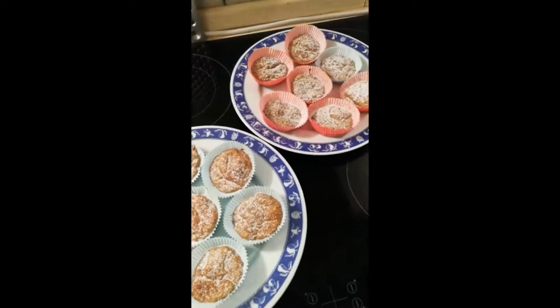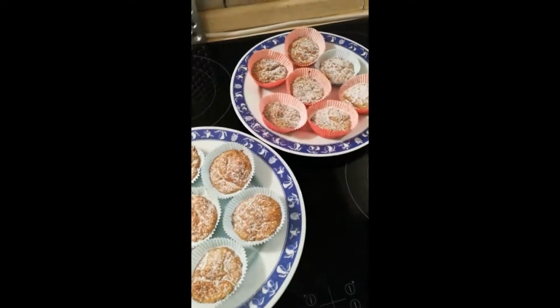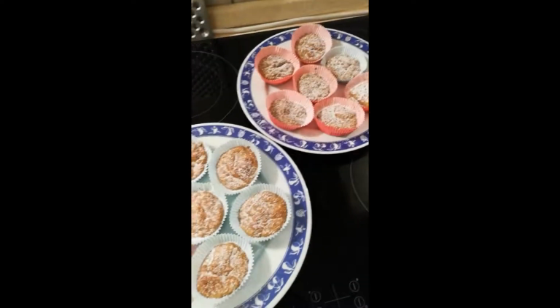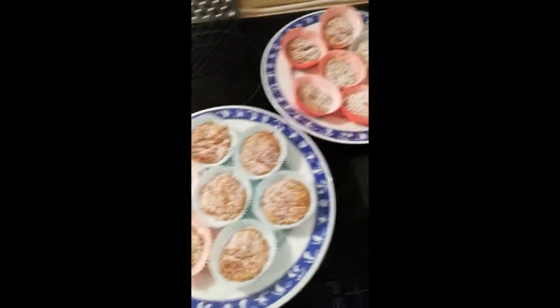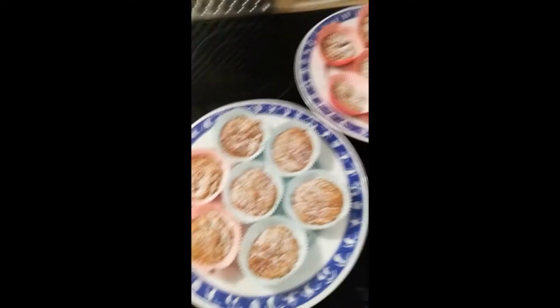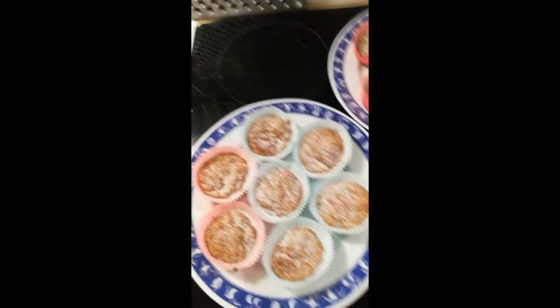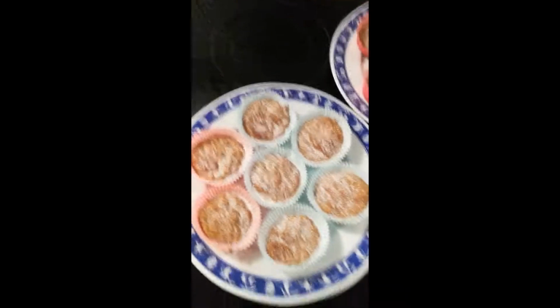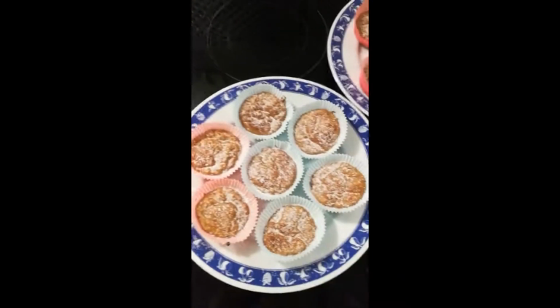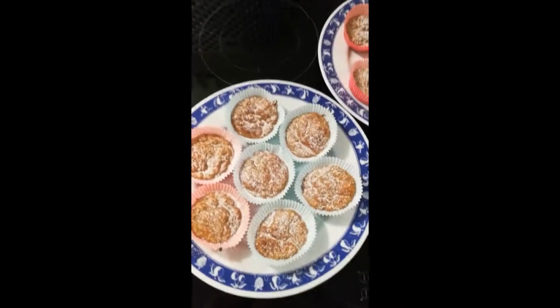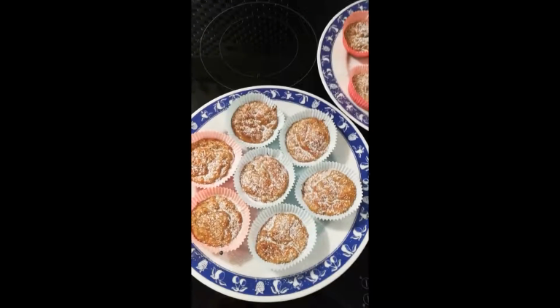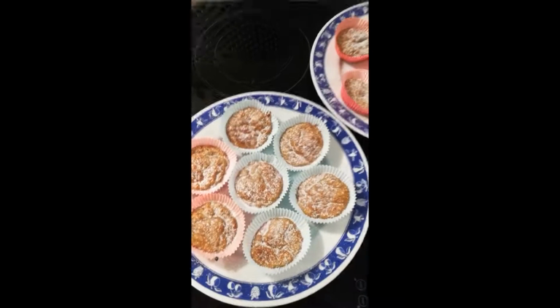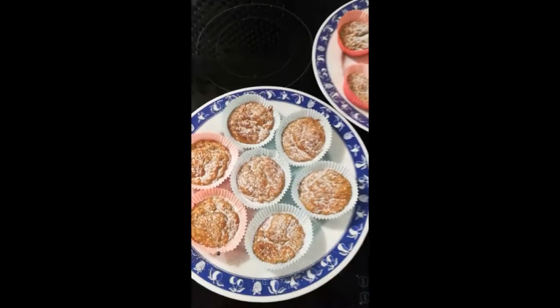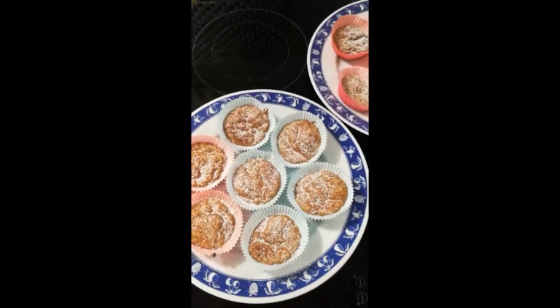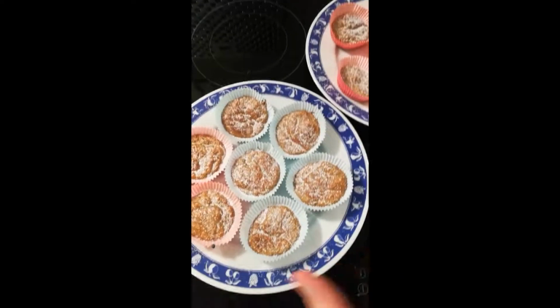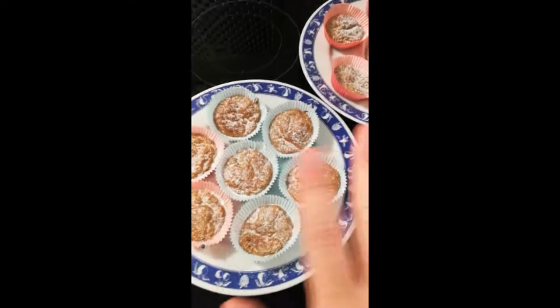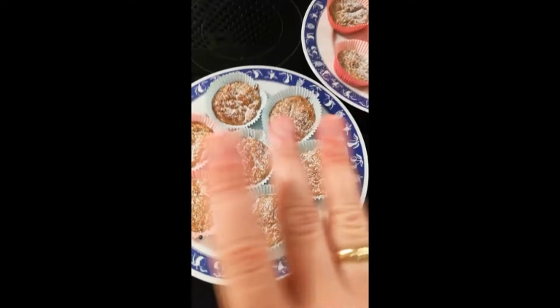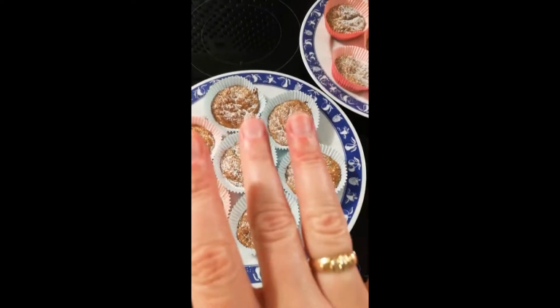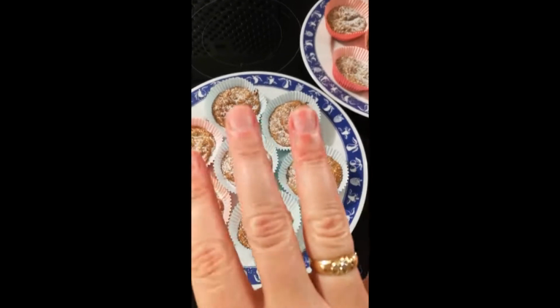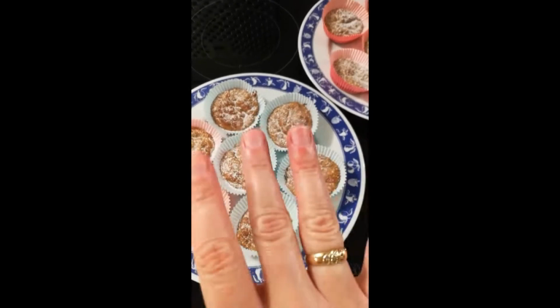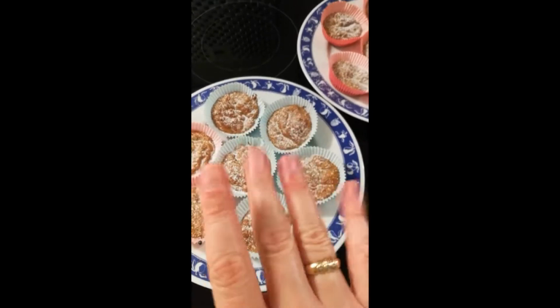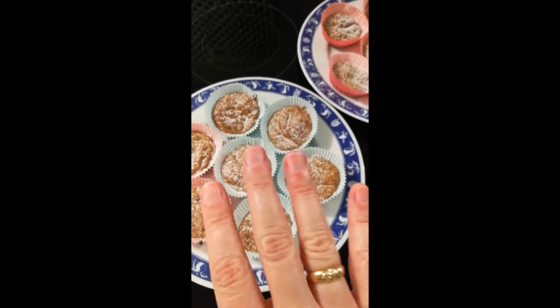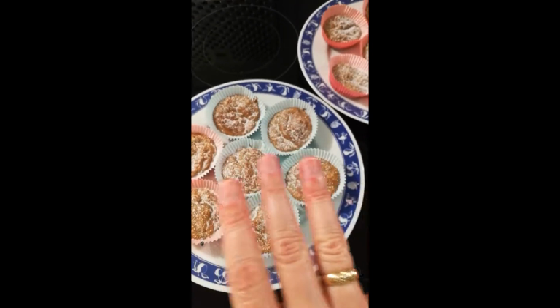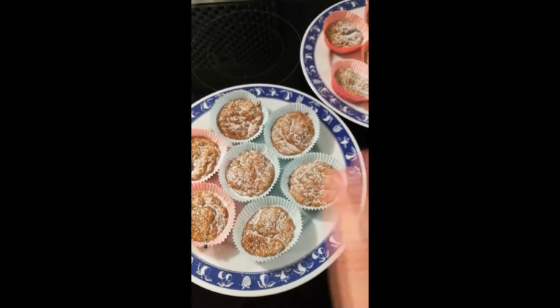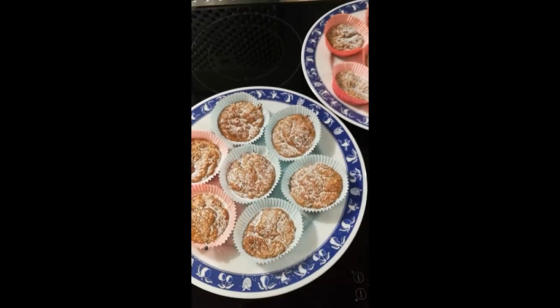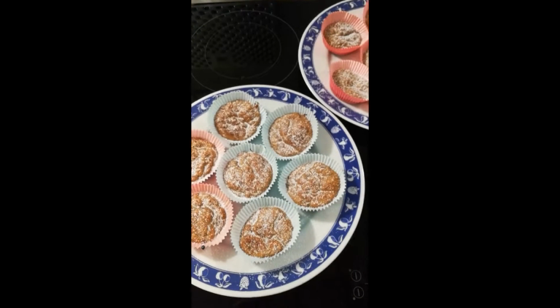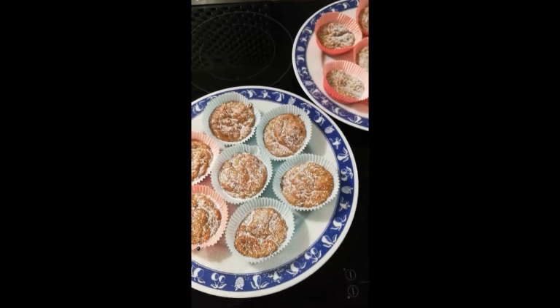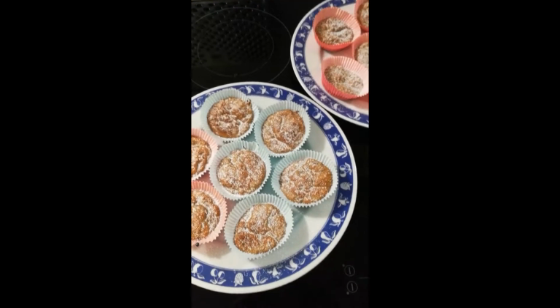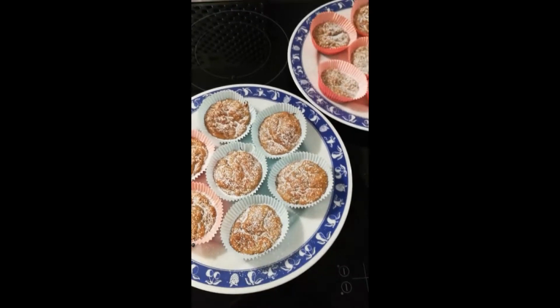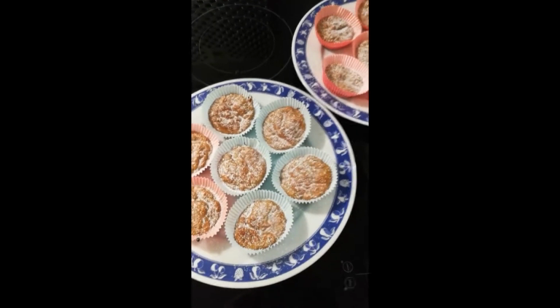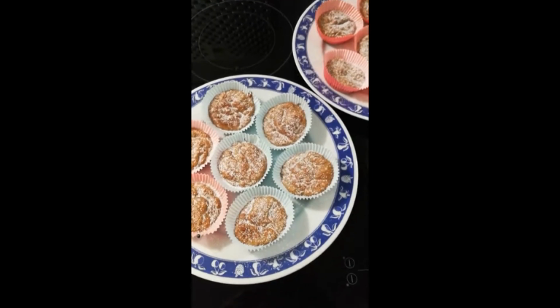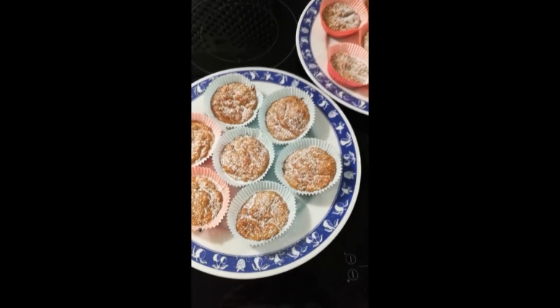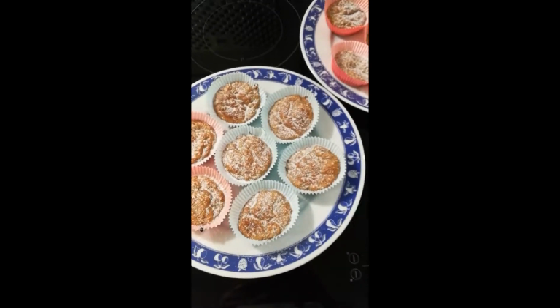Here are the muffins. Thanks for watching and I will see you all next time. Thank you.